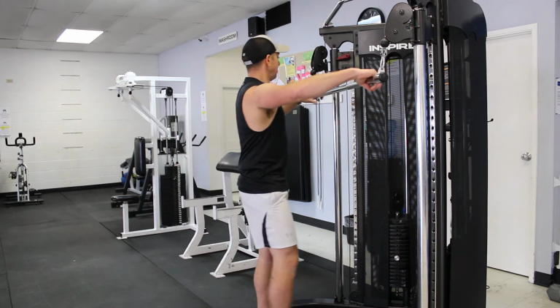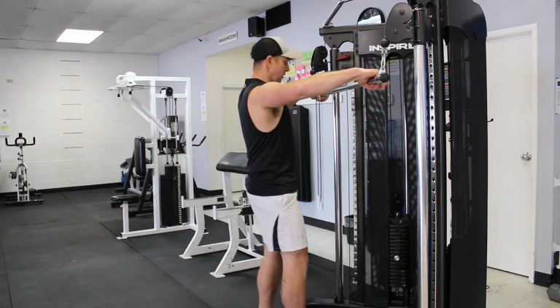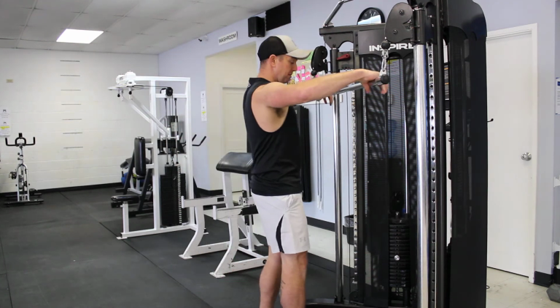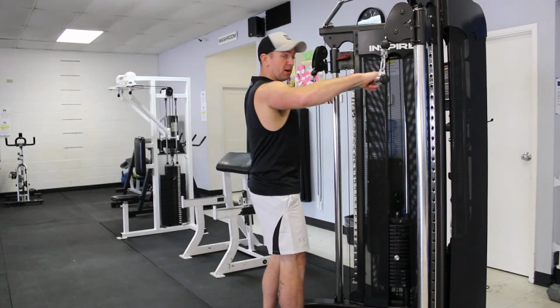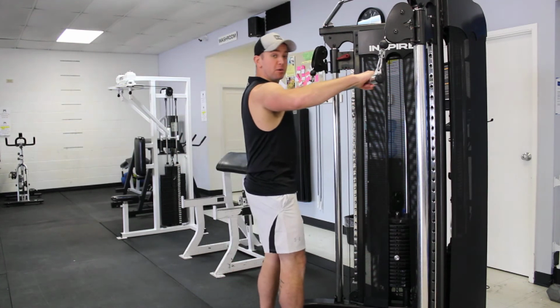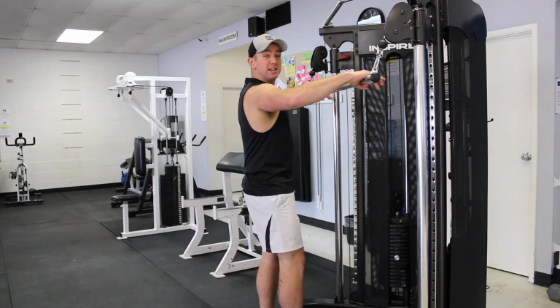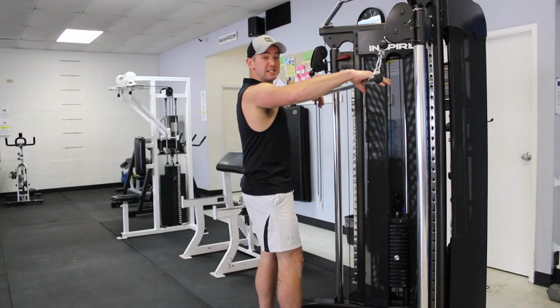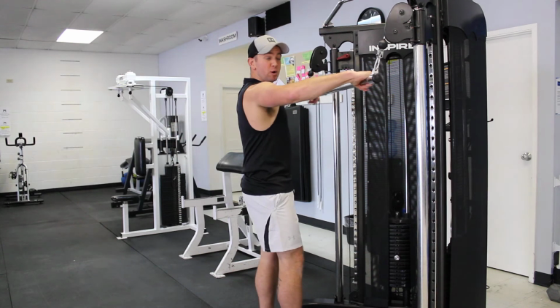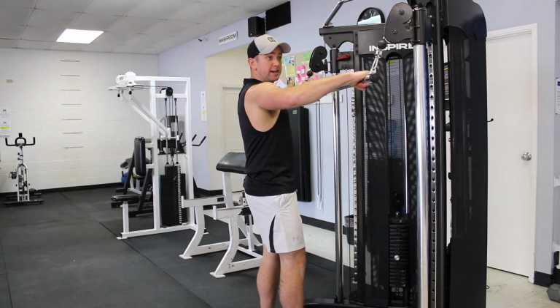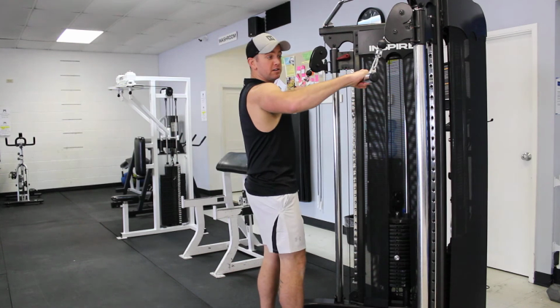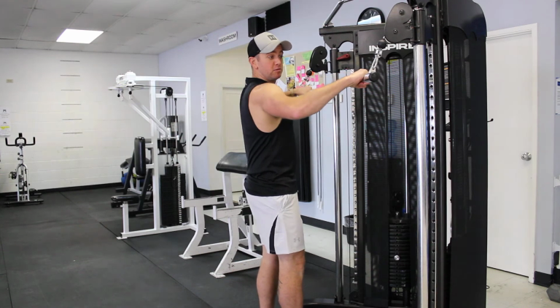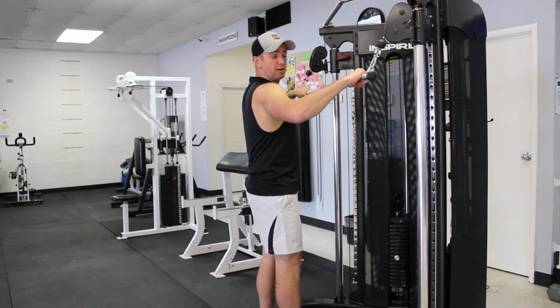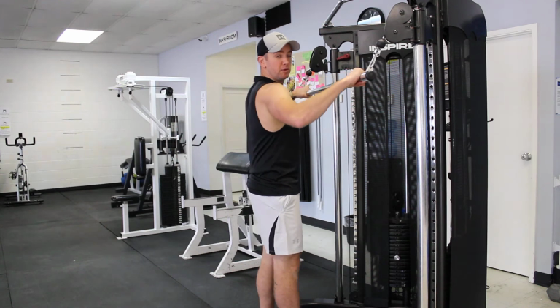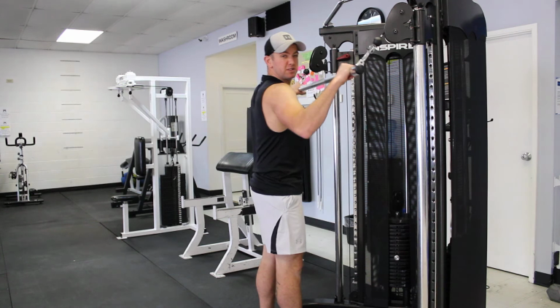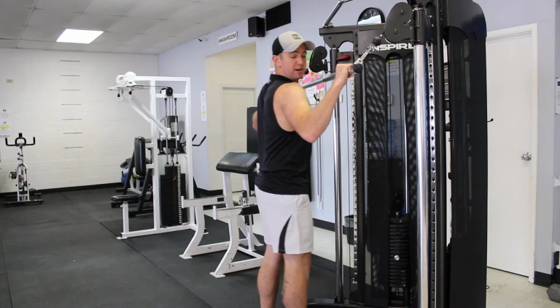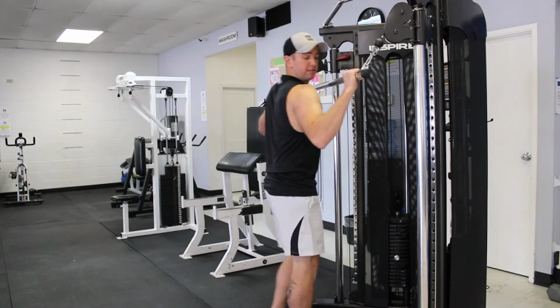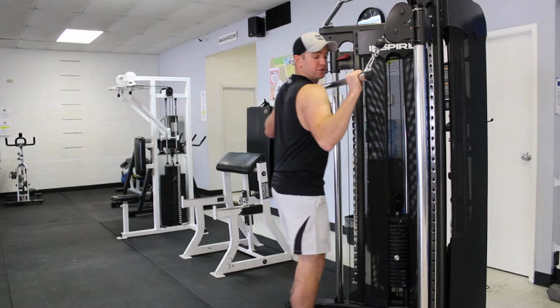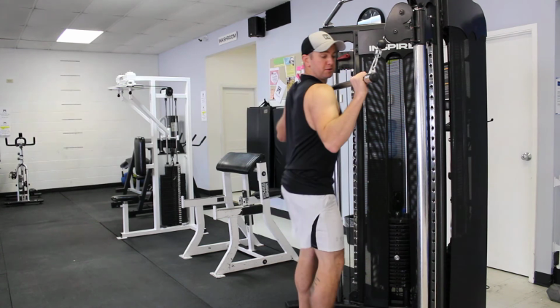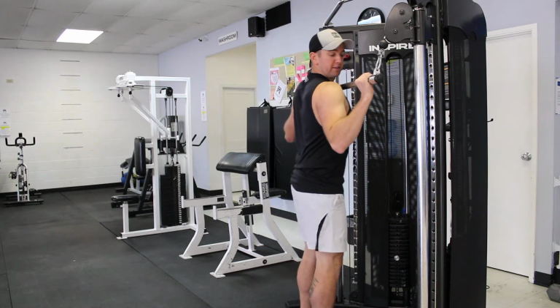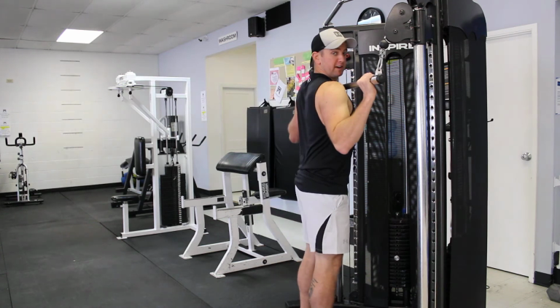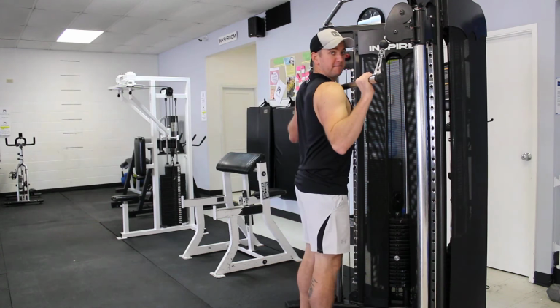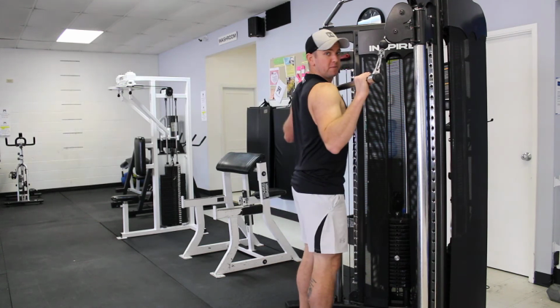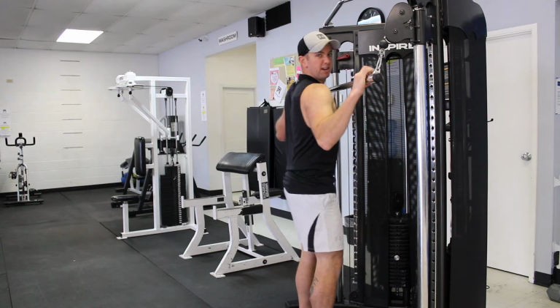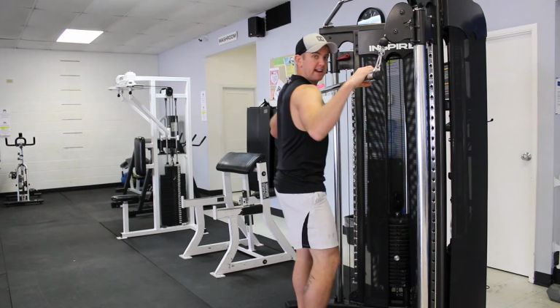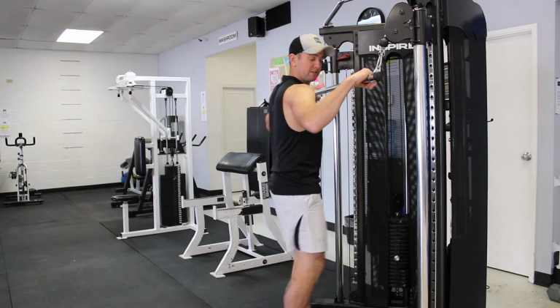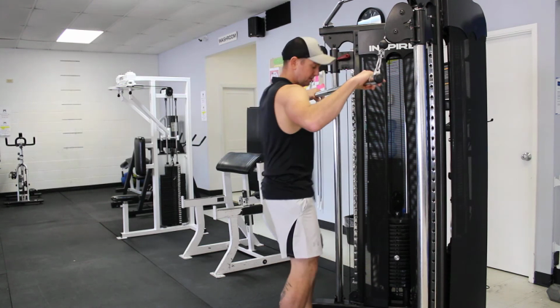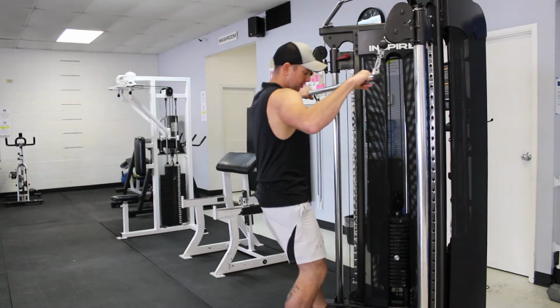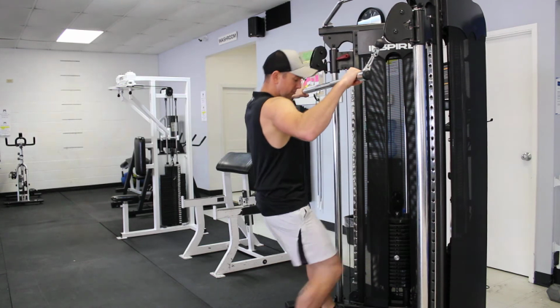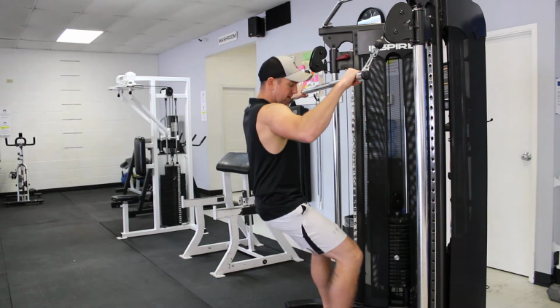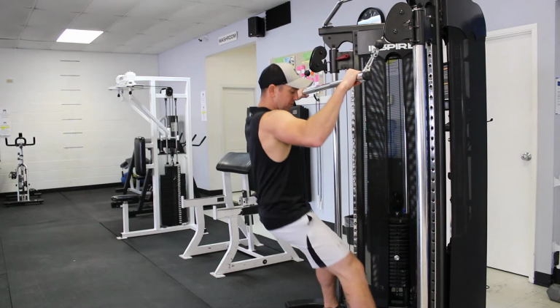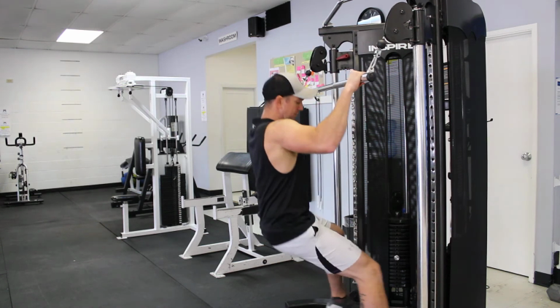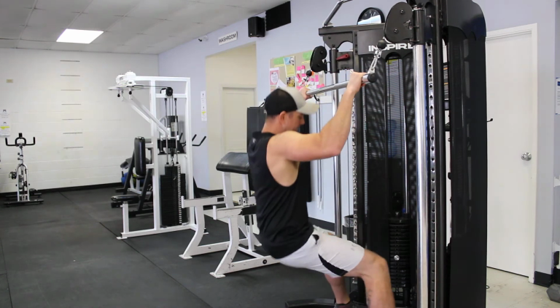When you grab the bar, you want to be nice and wide here, just wider than shoulder width — maybe a hand or so wider than shoulder width.